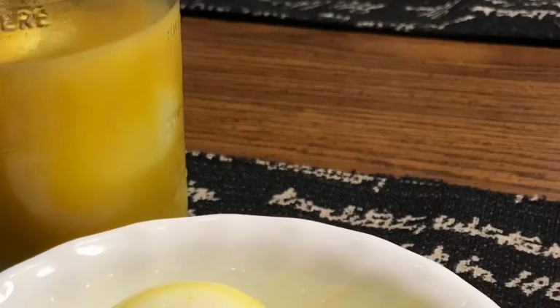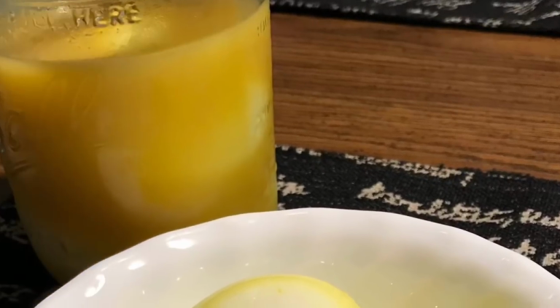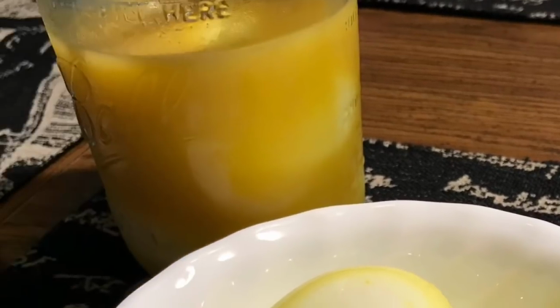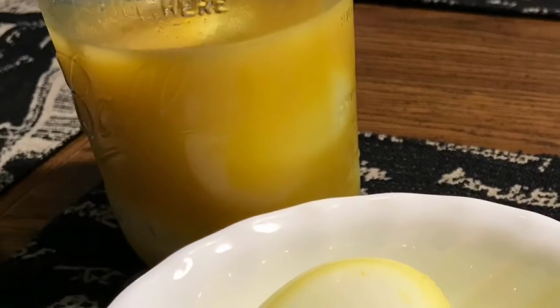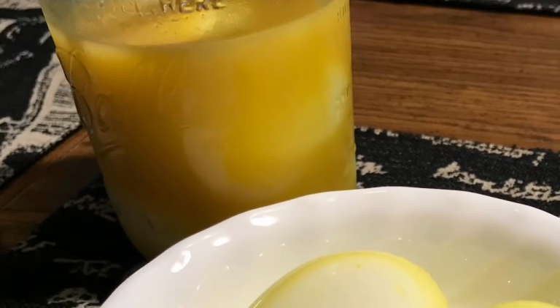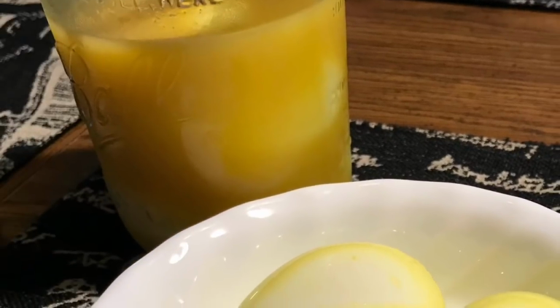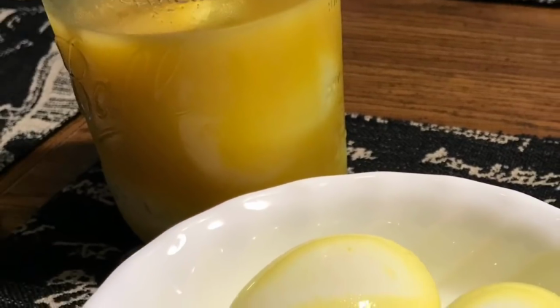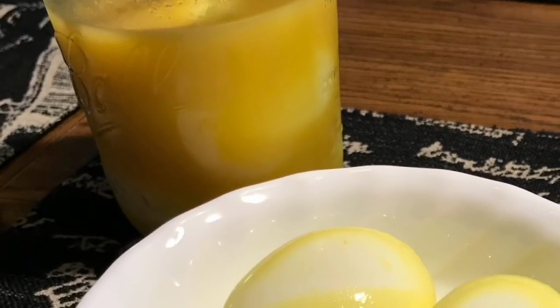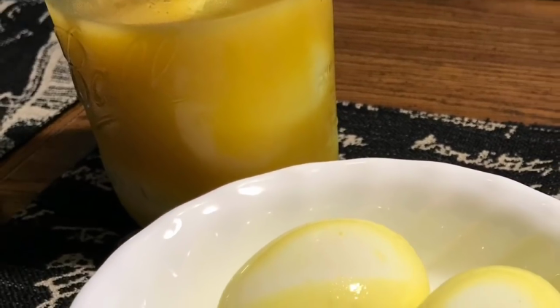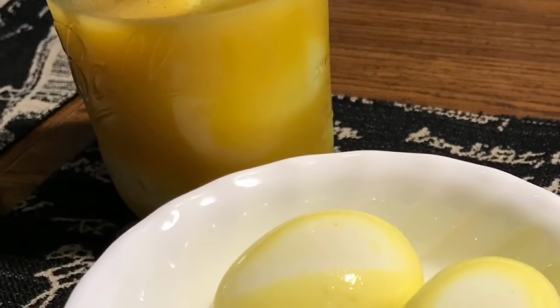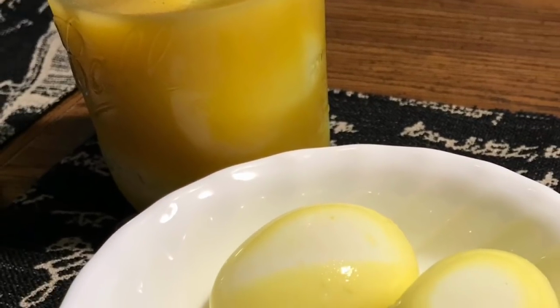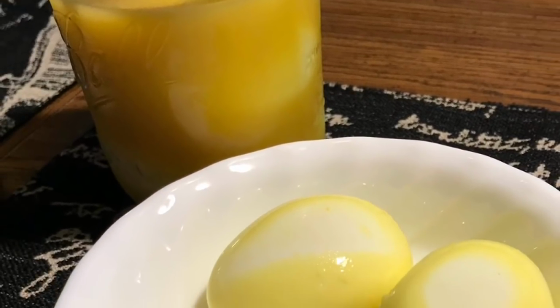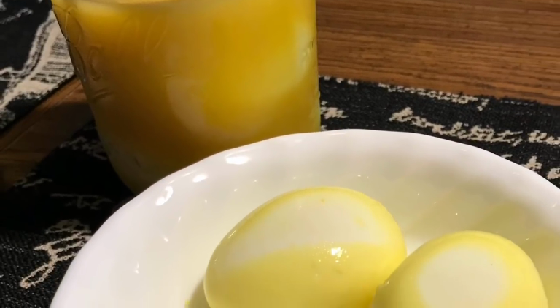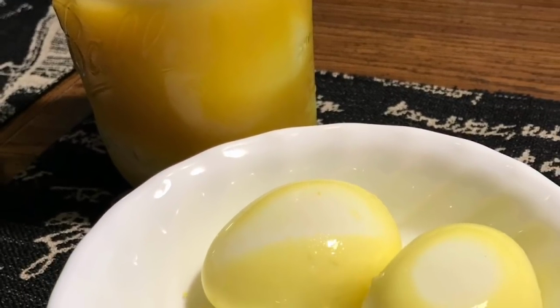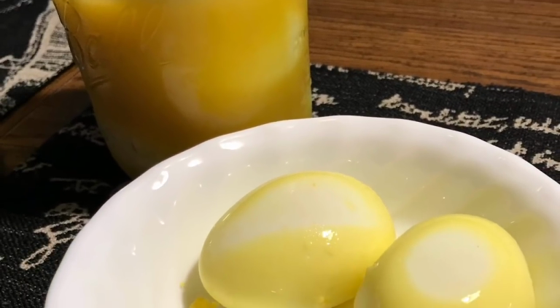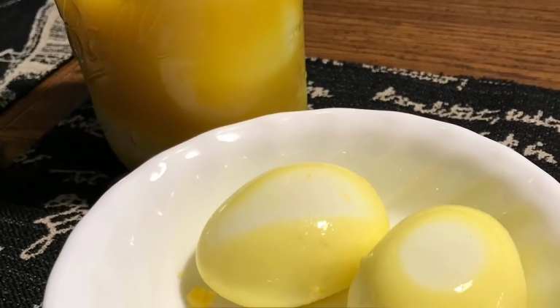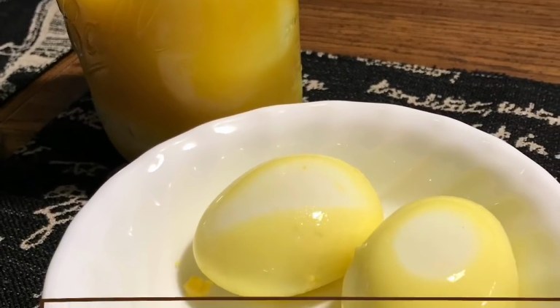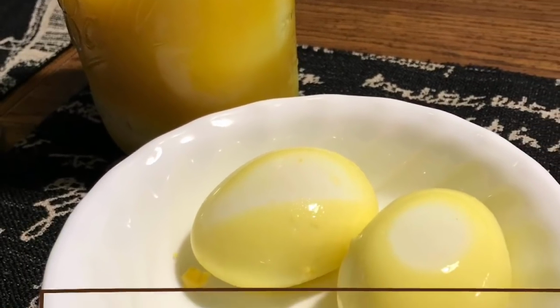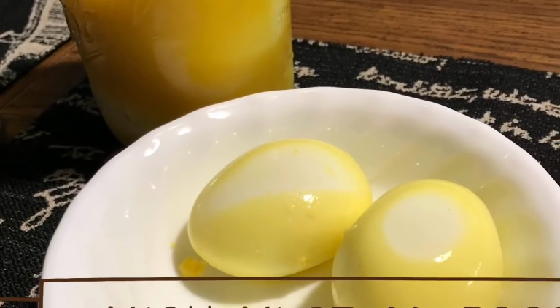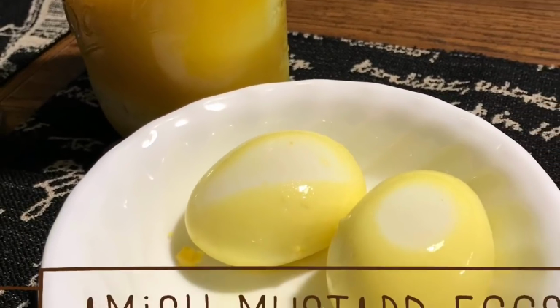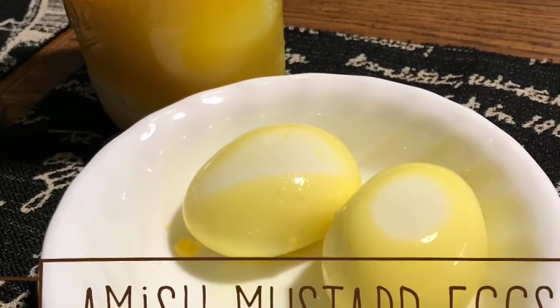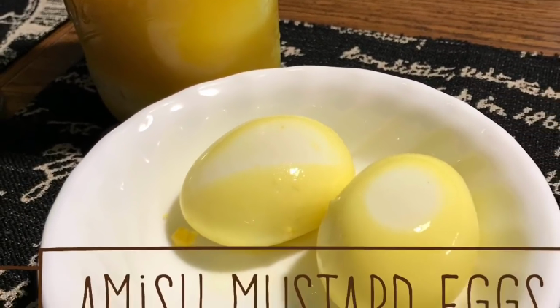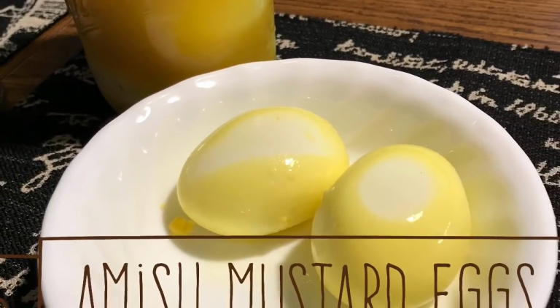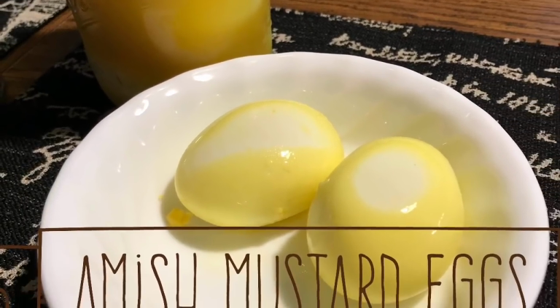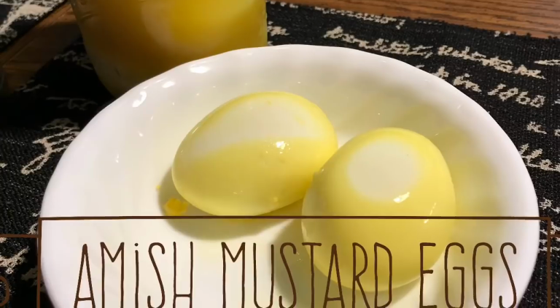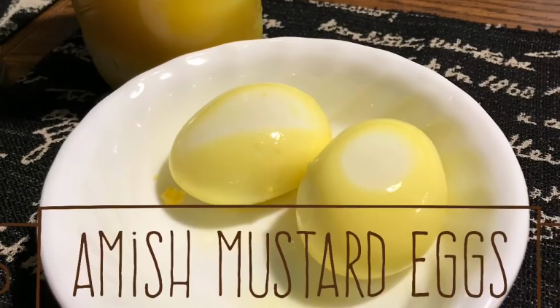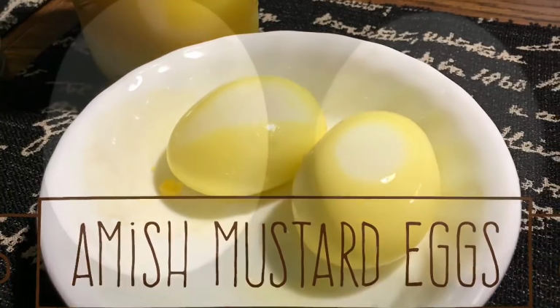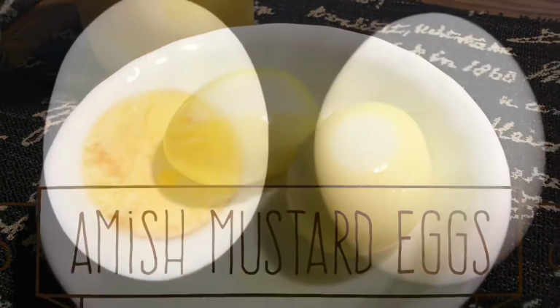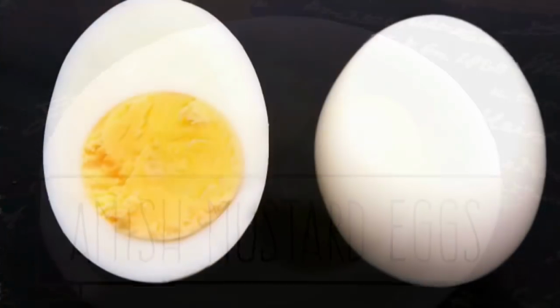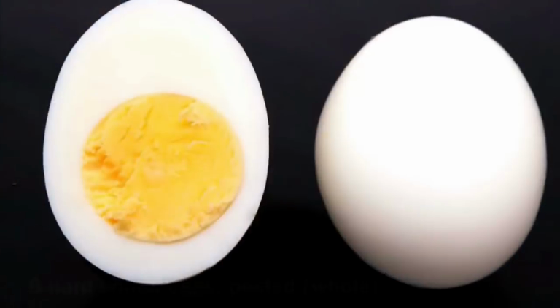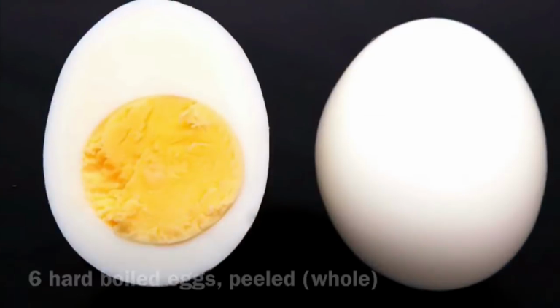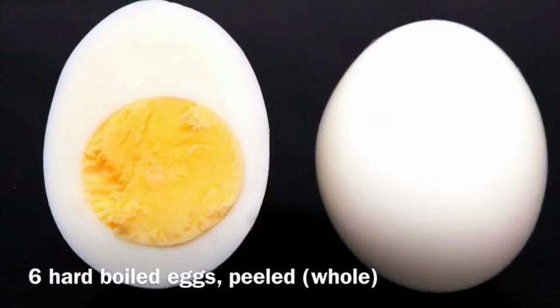Hi everybody, welcome back to my channel. Today I'm going to teach you how to make Amish mustard eggs. These are Jim's favorite.